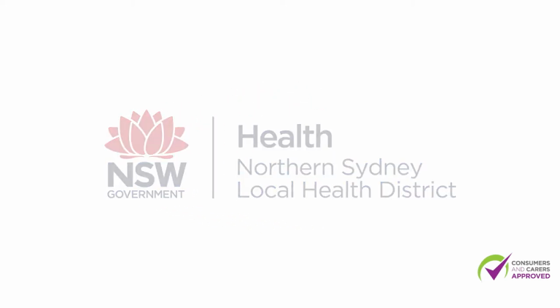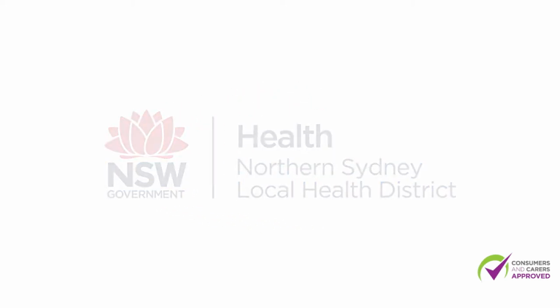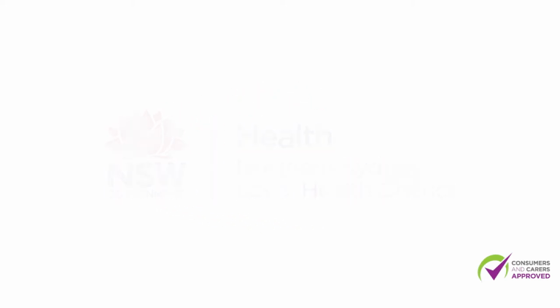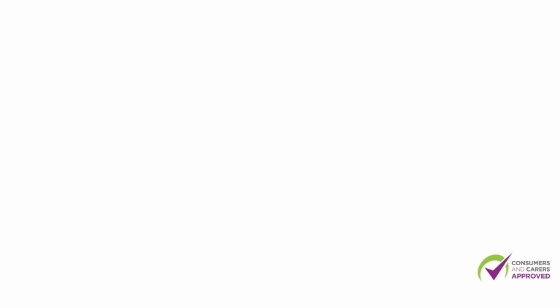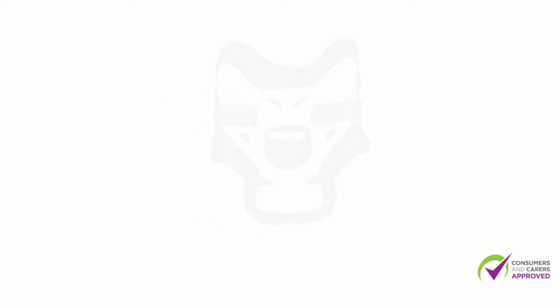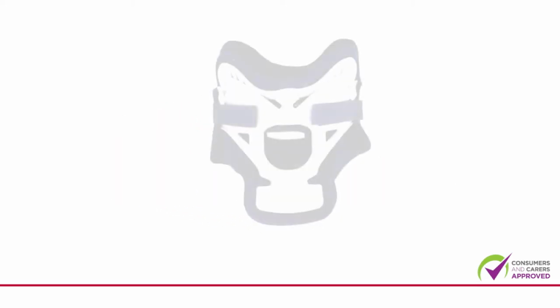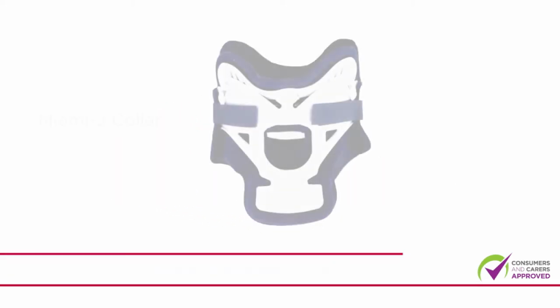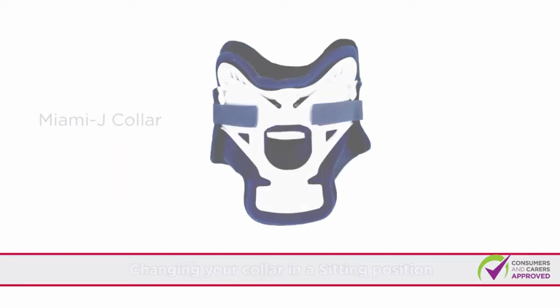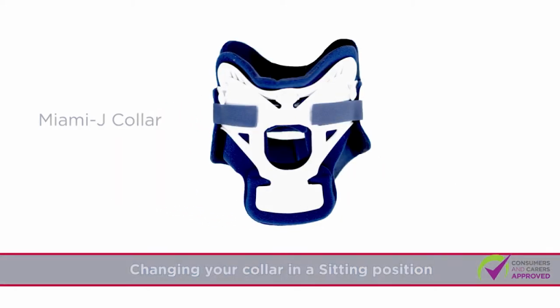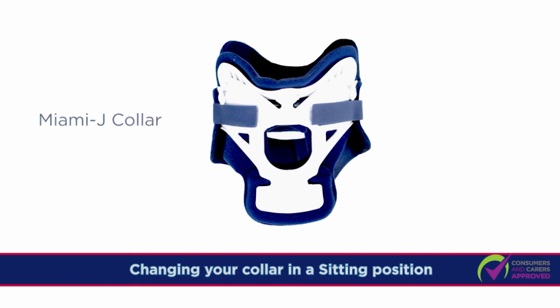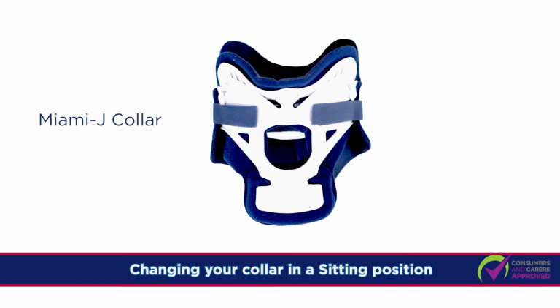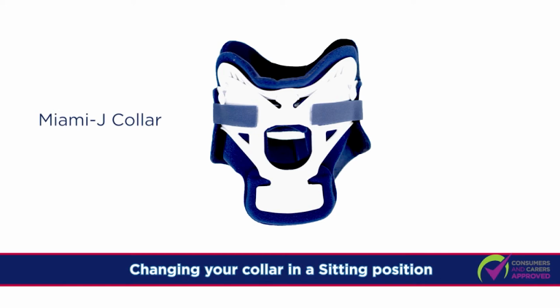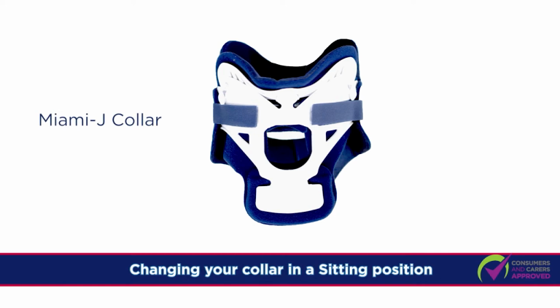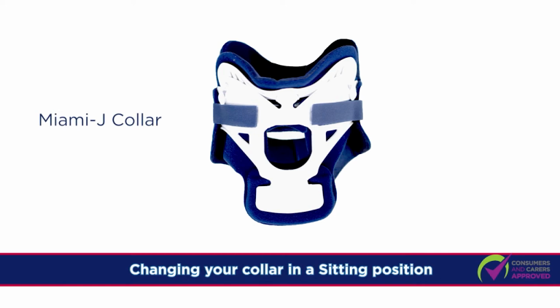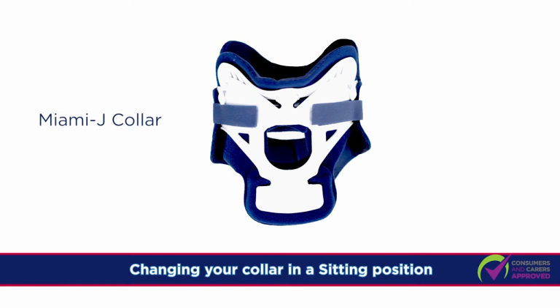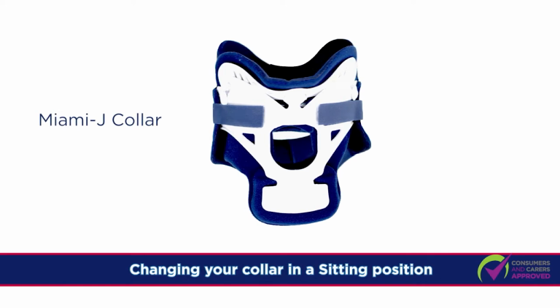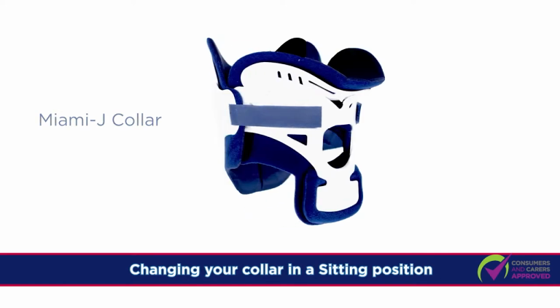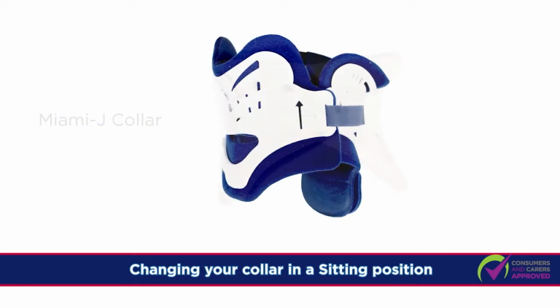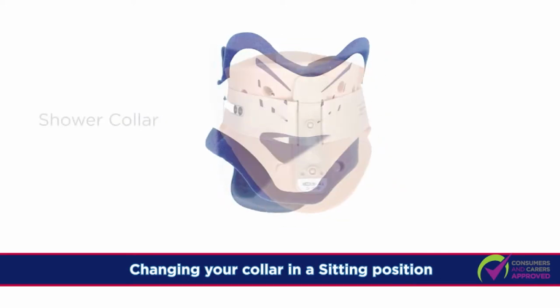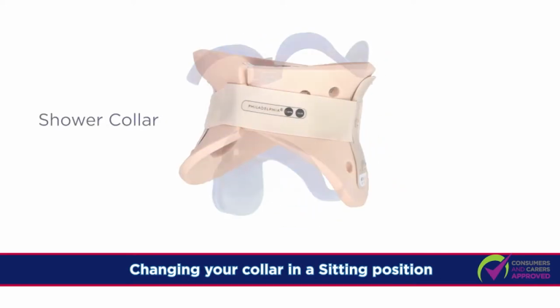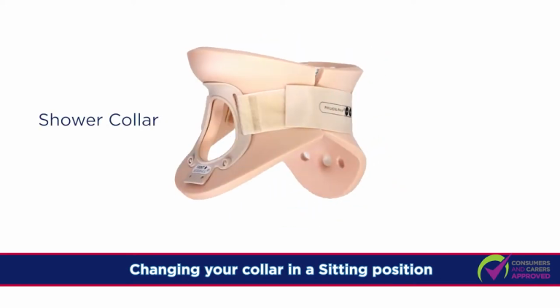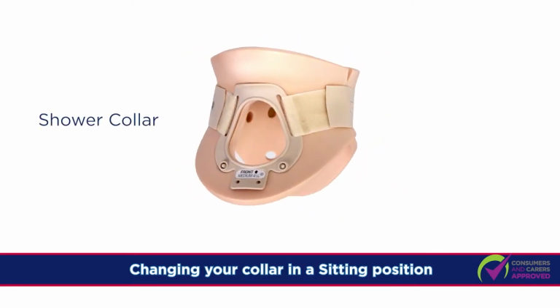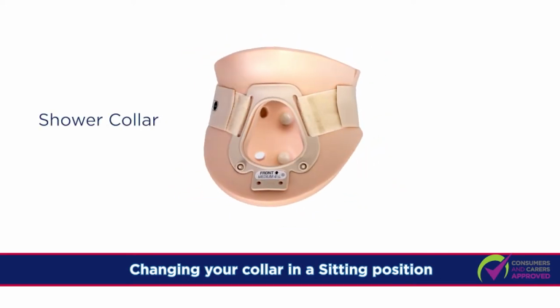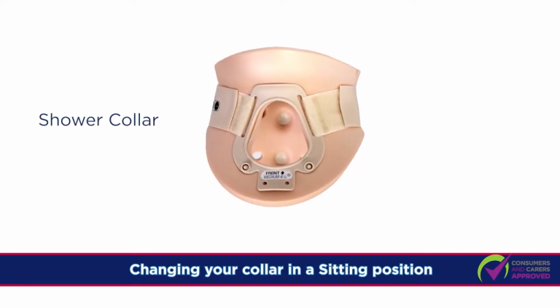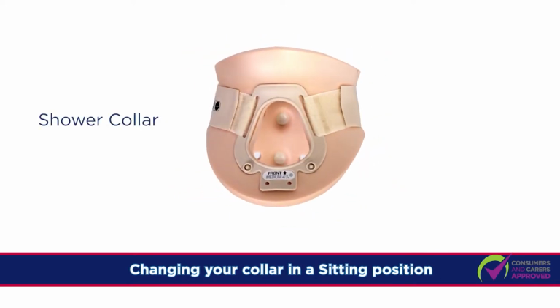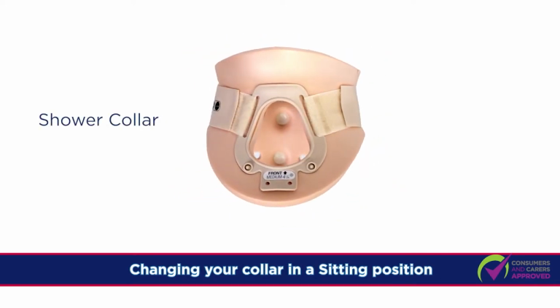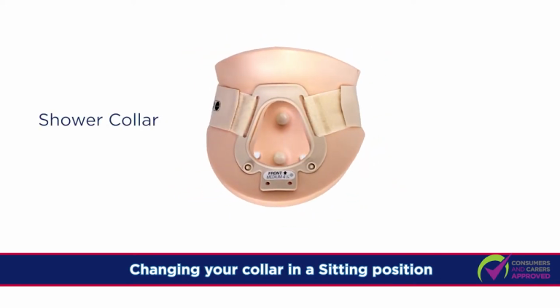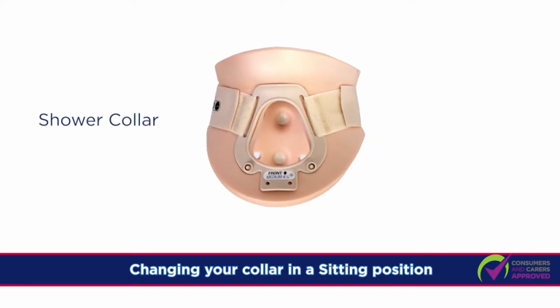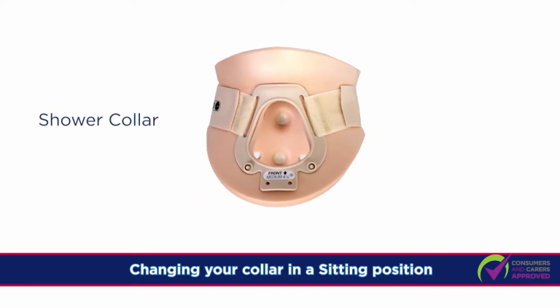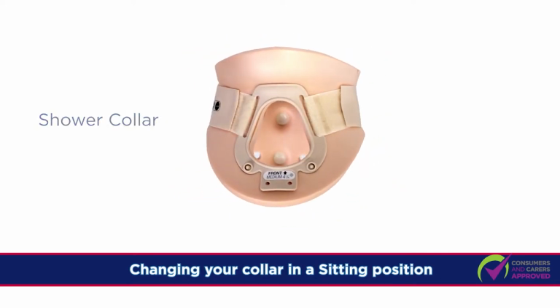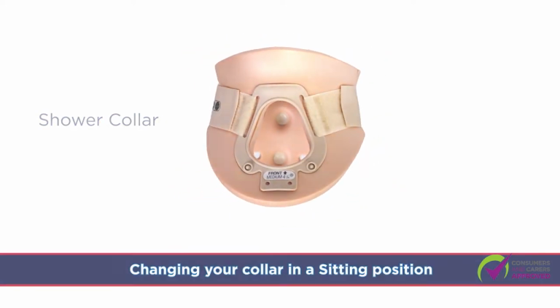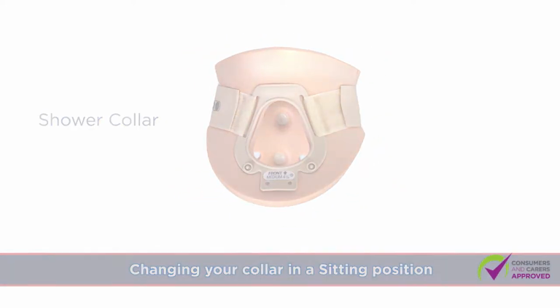In this demonstration, we will show you how to change from a Miami J collar into a shower collar in a sitting position.